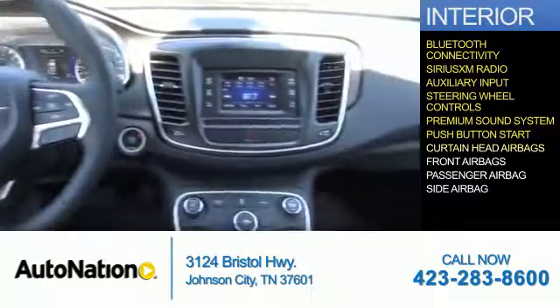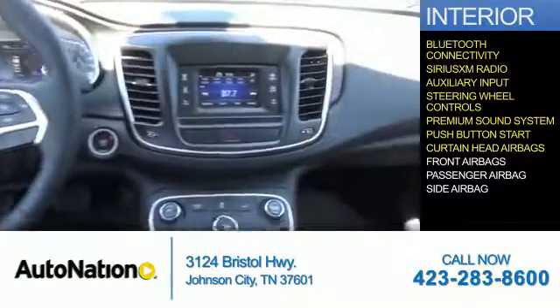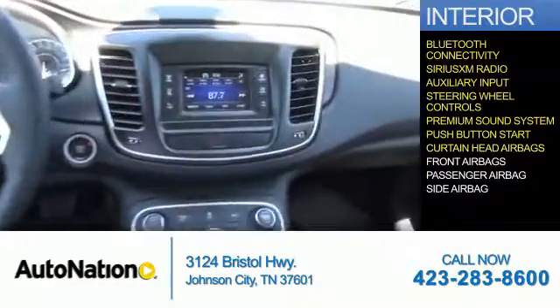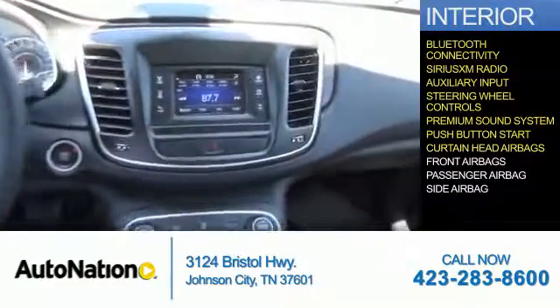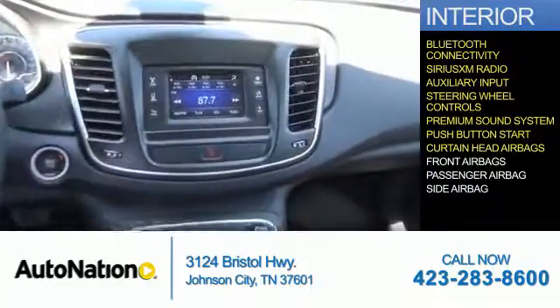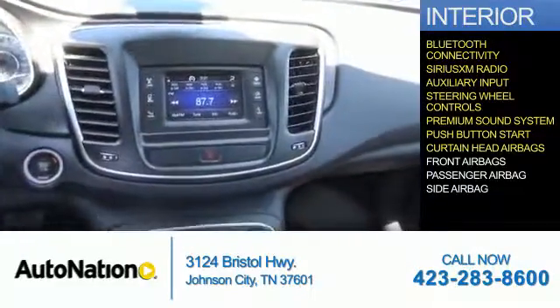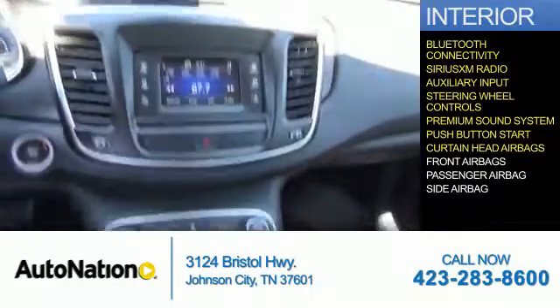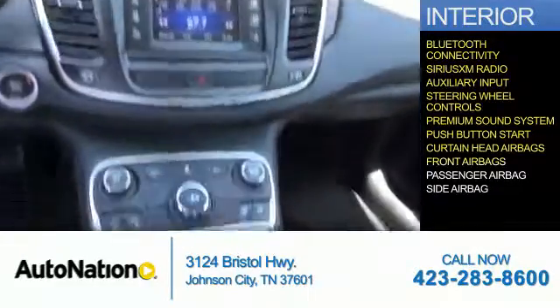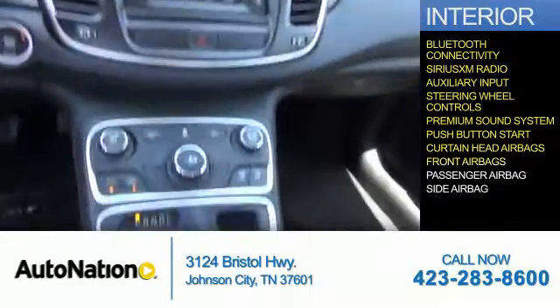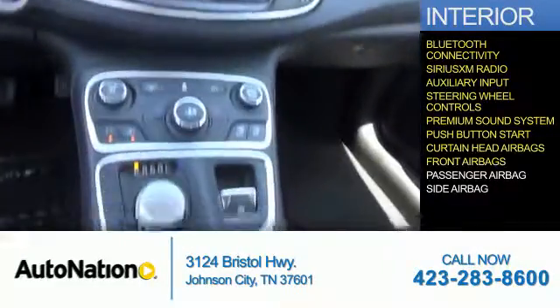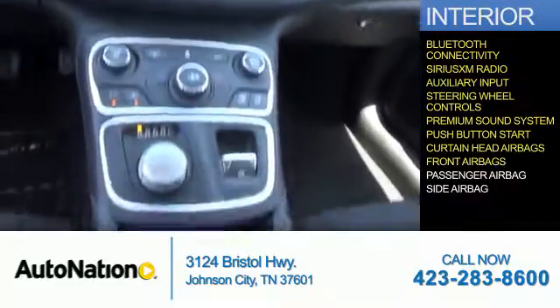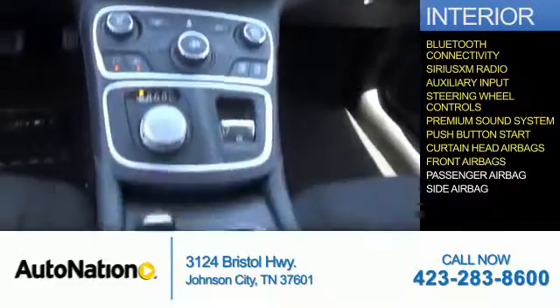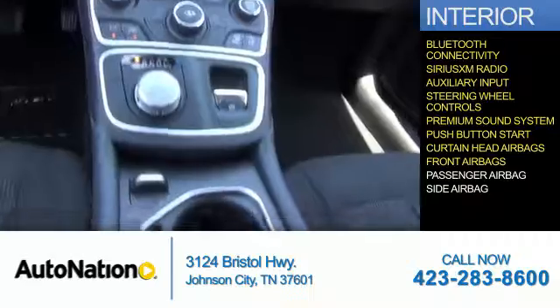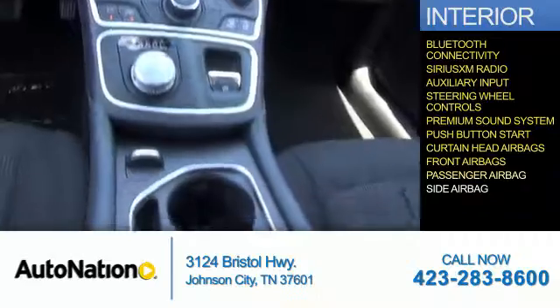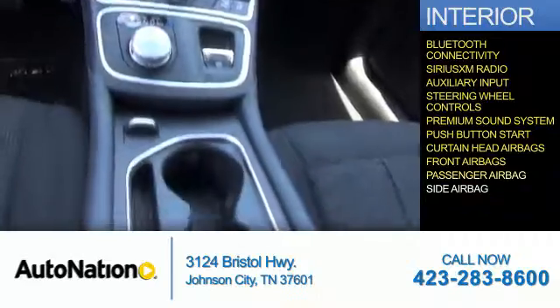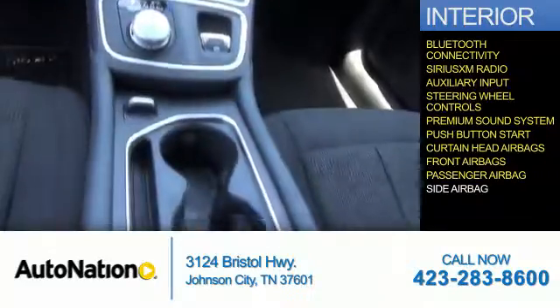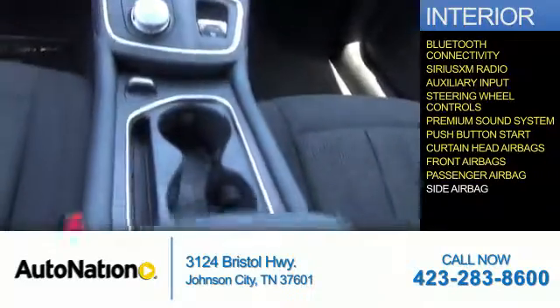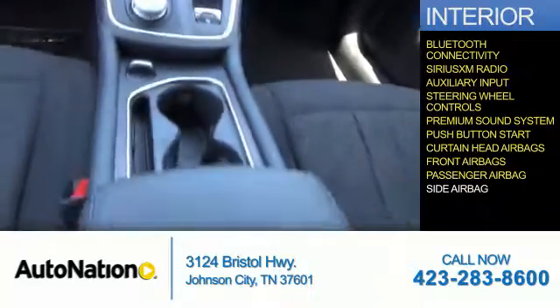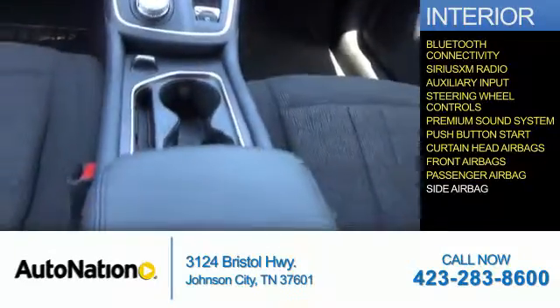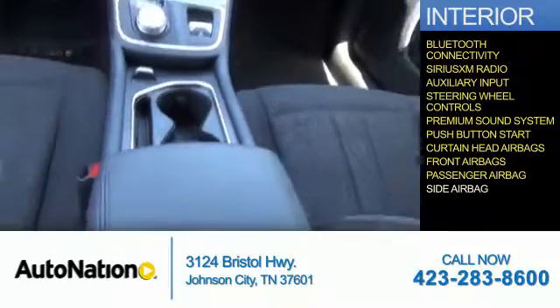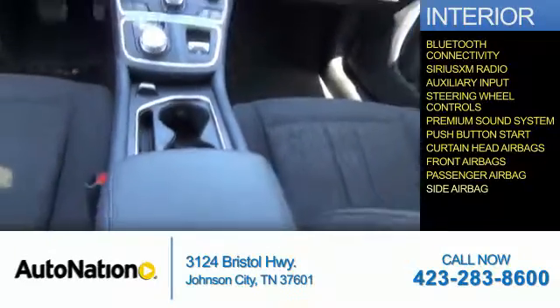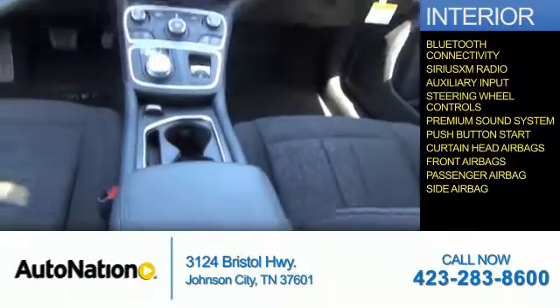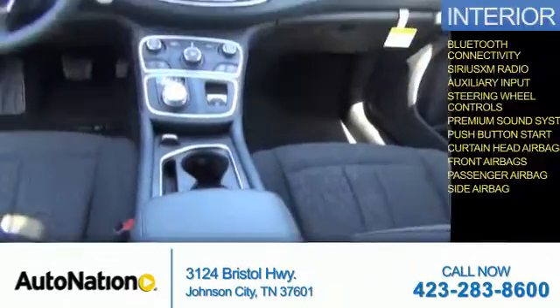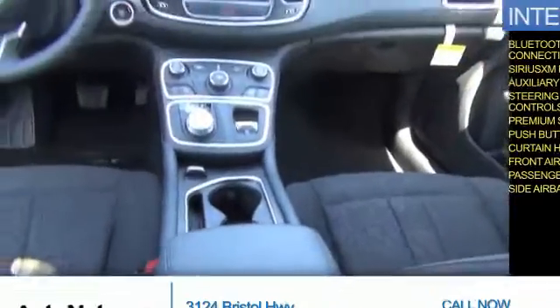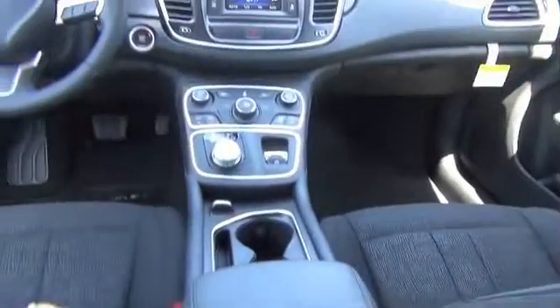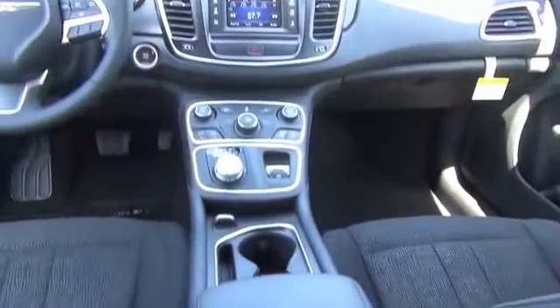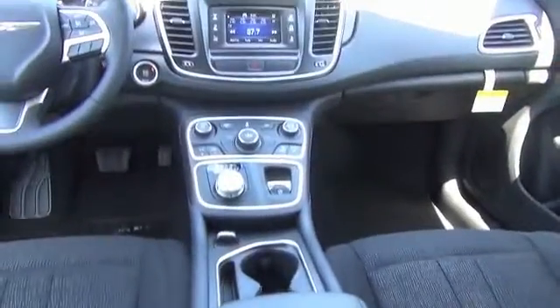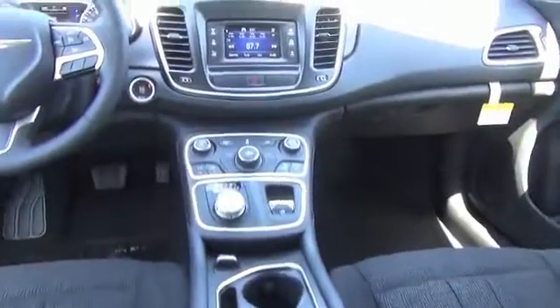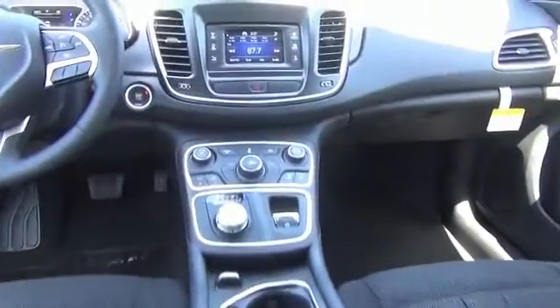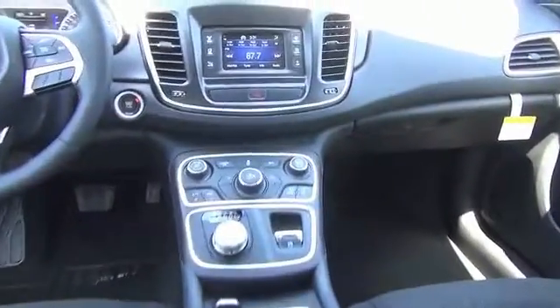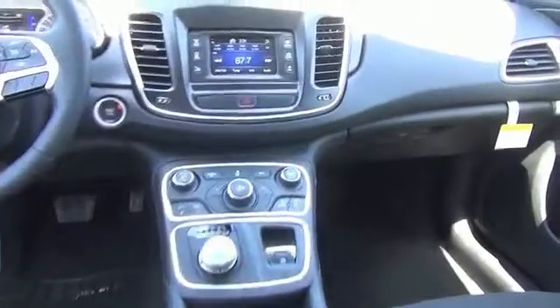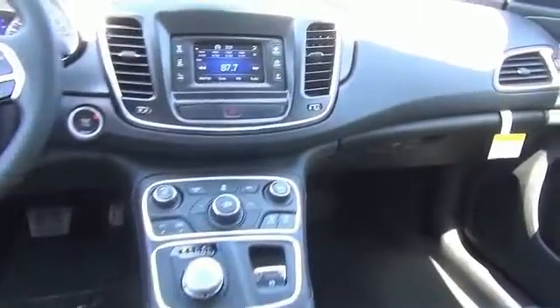Safety features include curtain head airbags, front airbags, a passenger airbag, and side airbags — great quality at a great price.